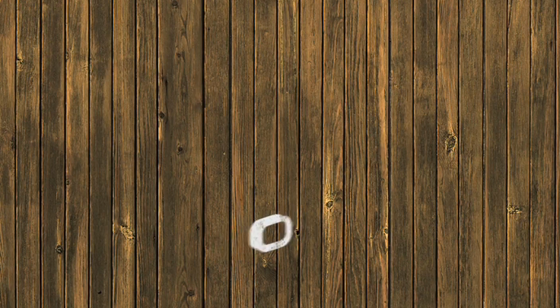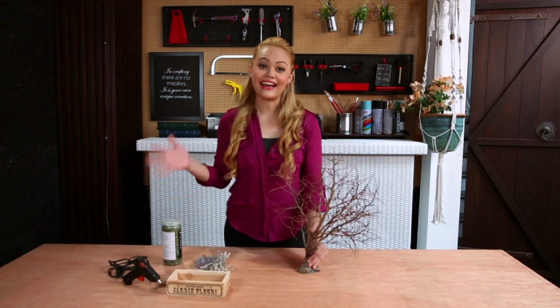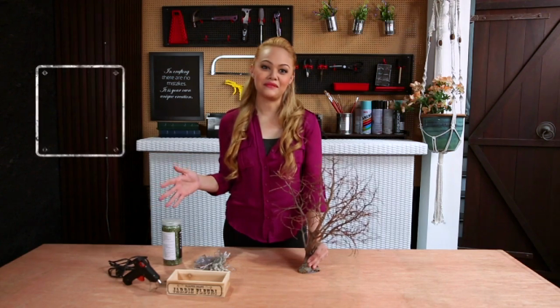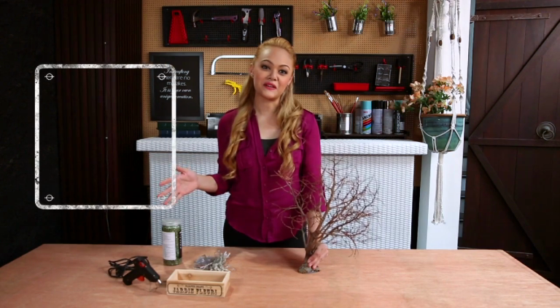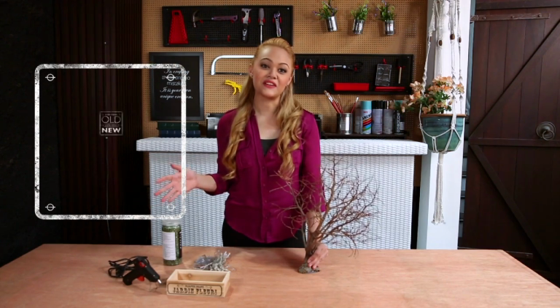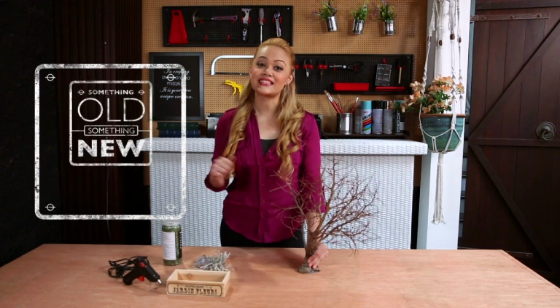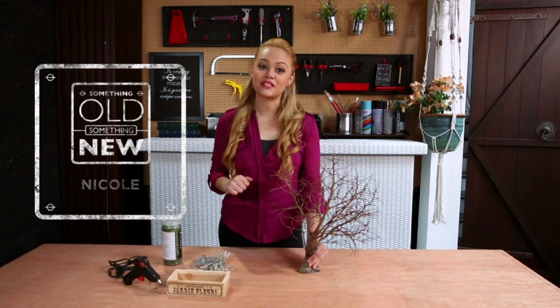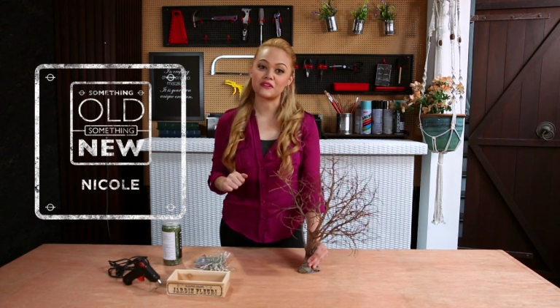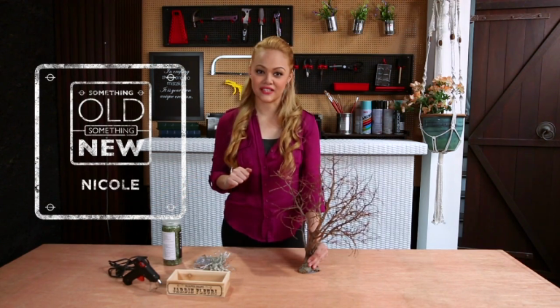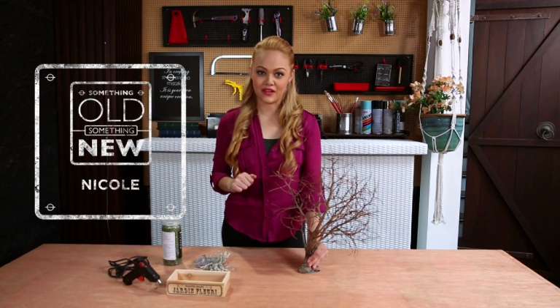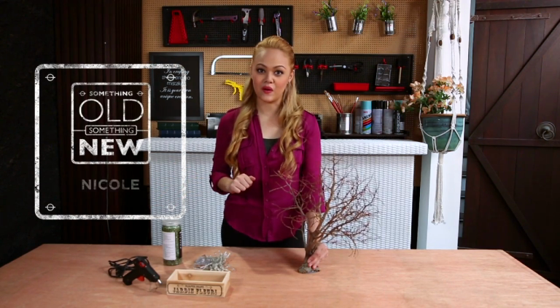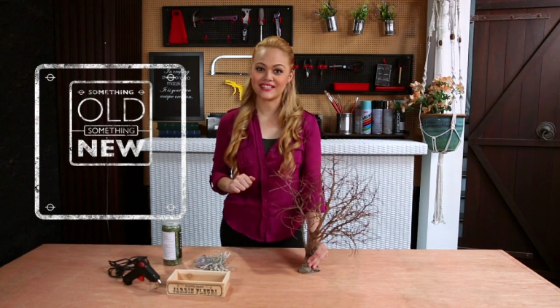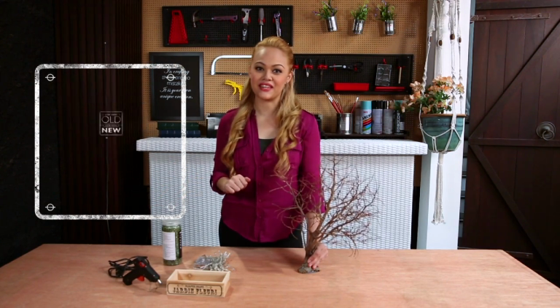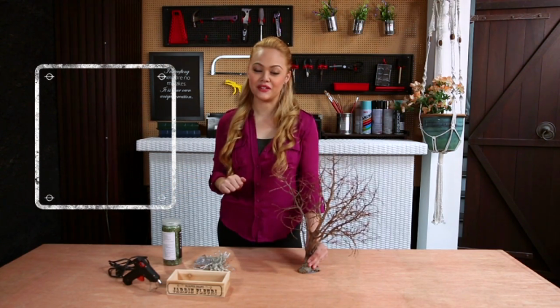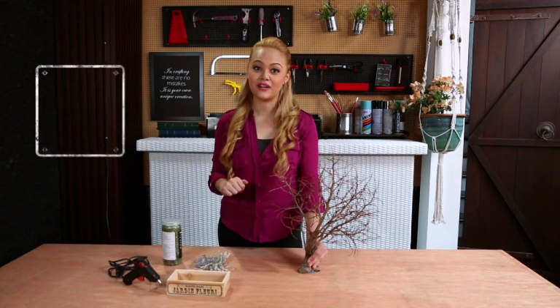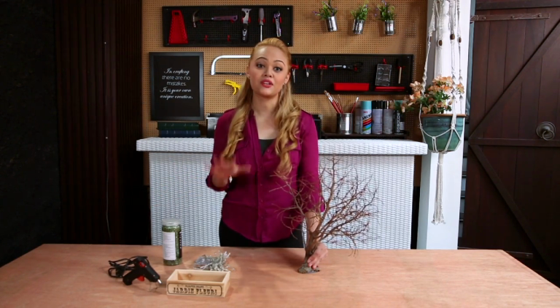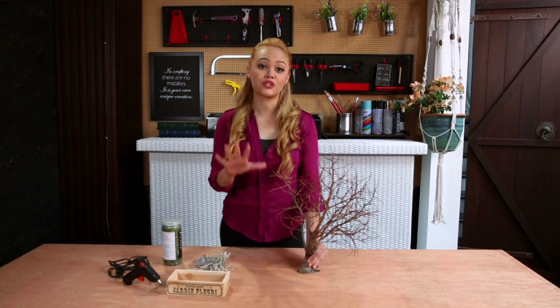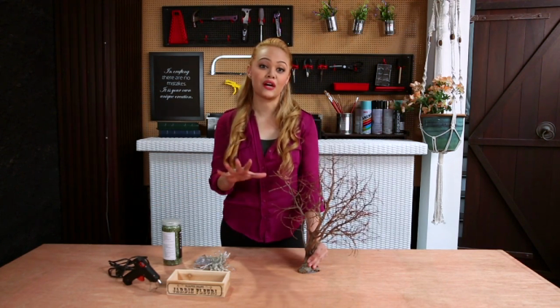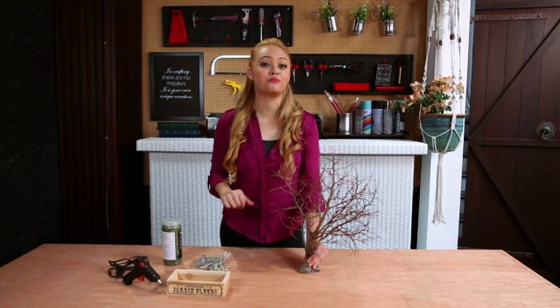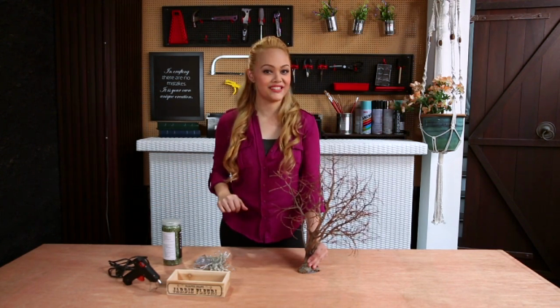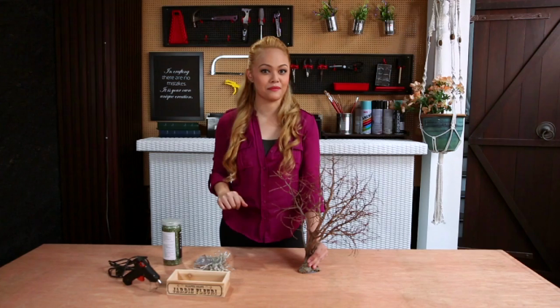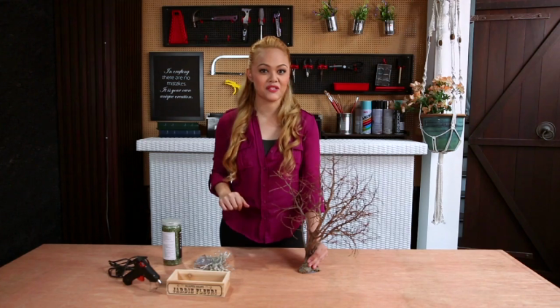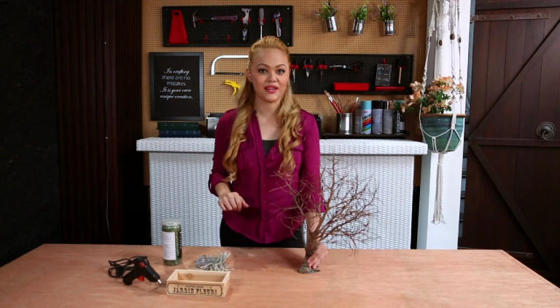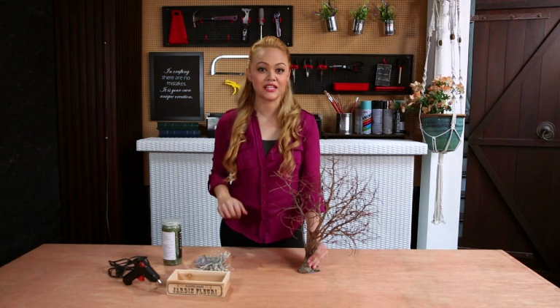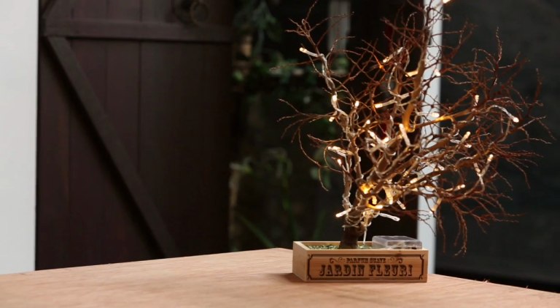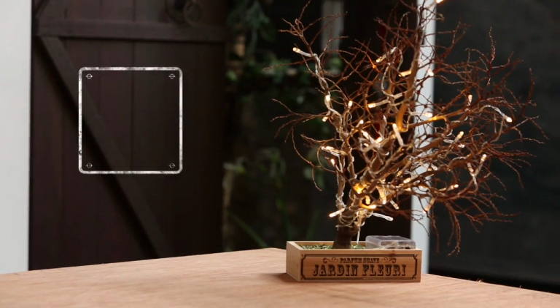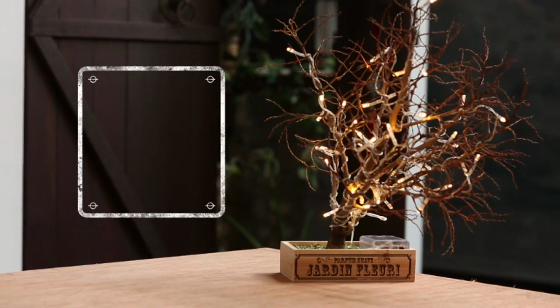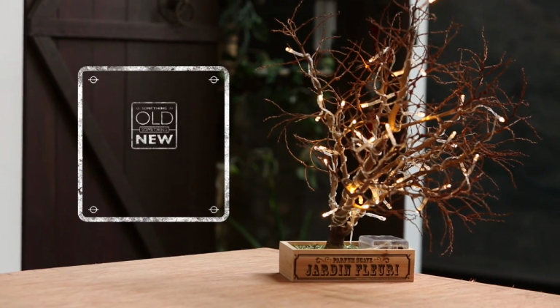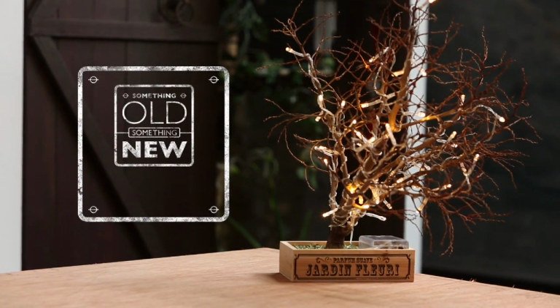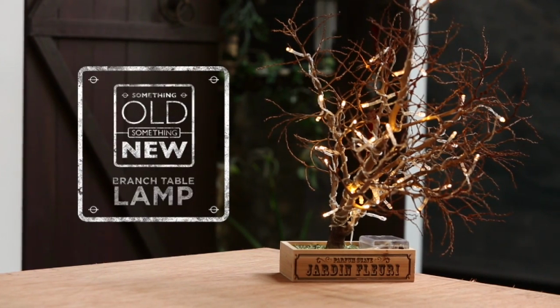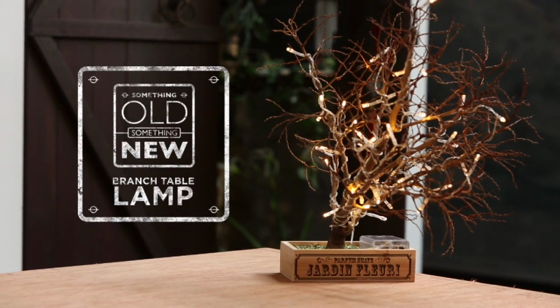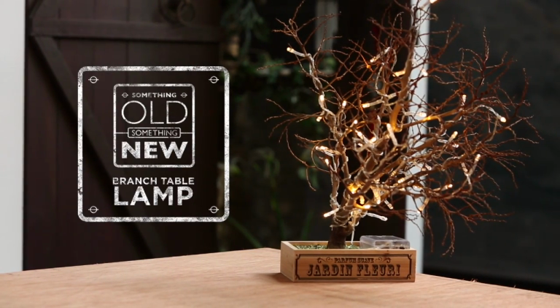Hi, I'm Nicole and on this episode of Something Old Something New, I'm going to show you how to brighten up your space with a DIY branch table lamp.